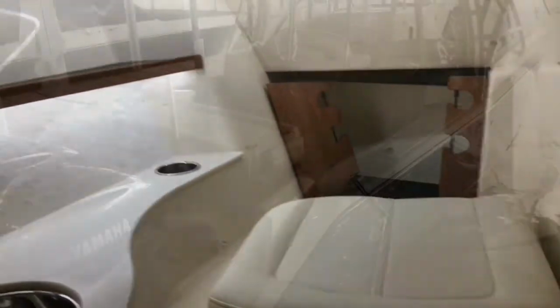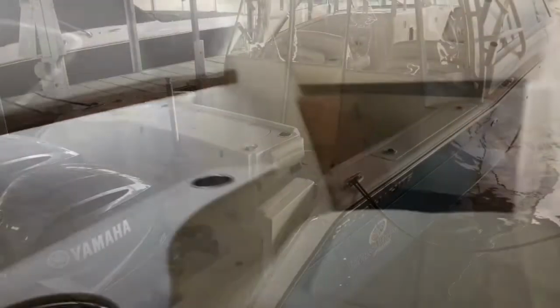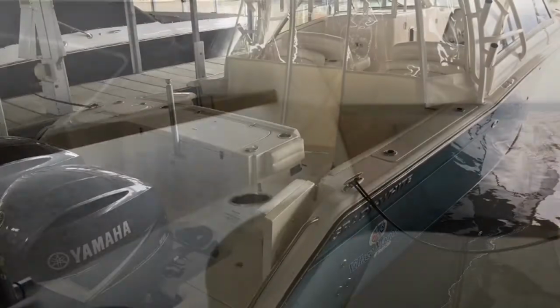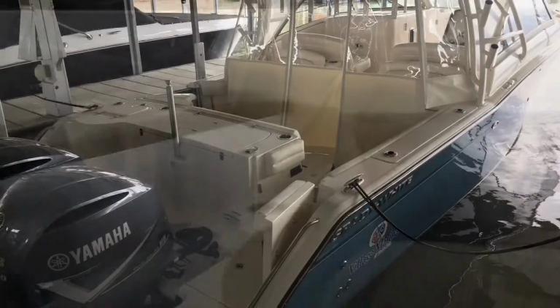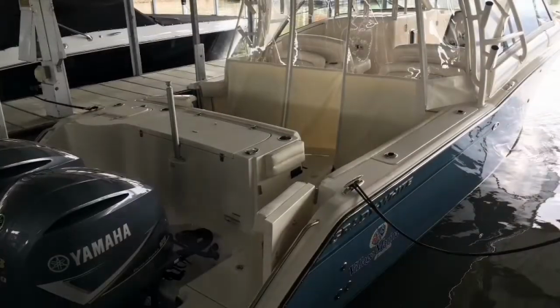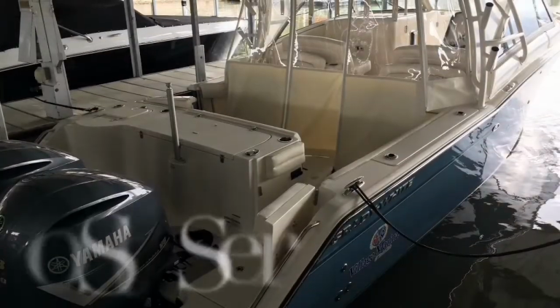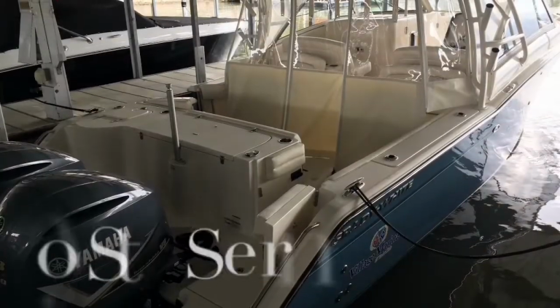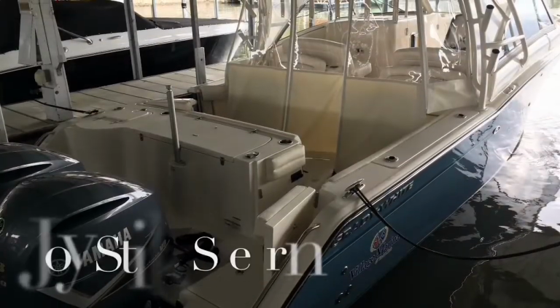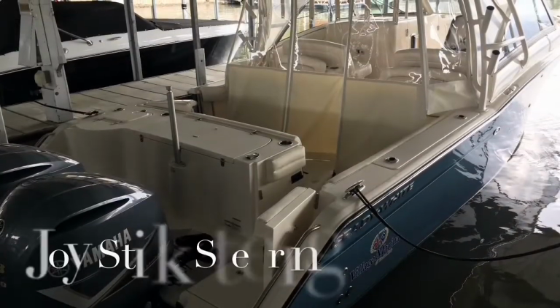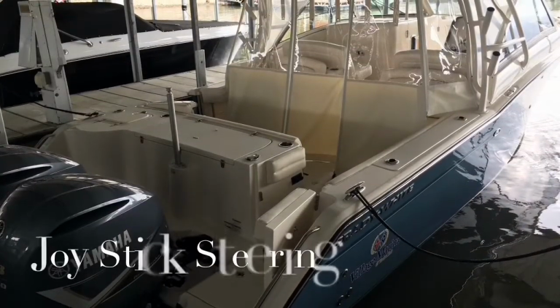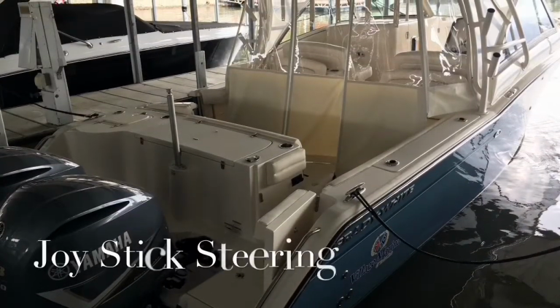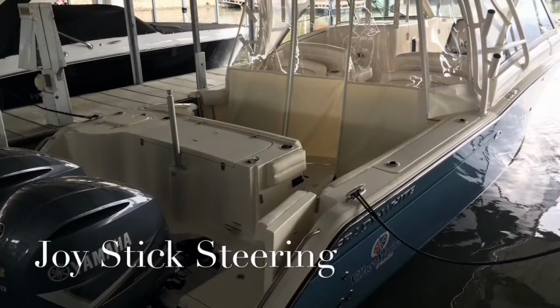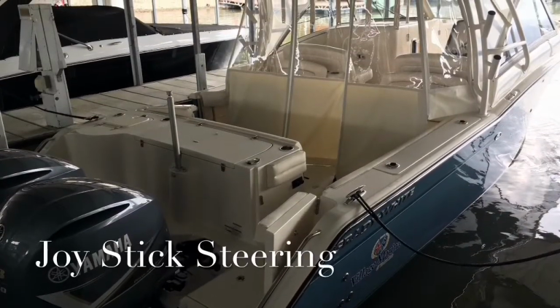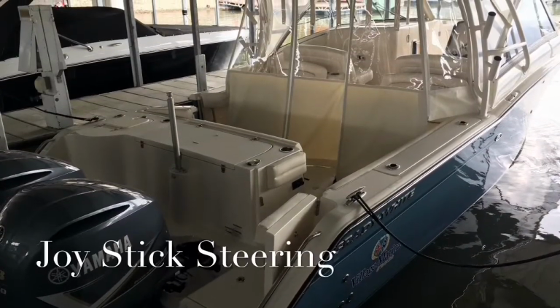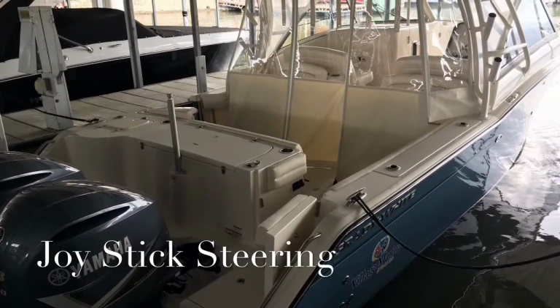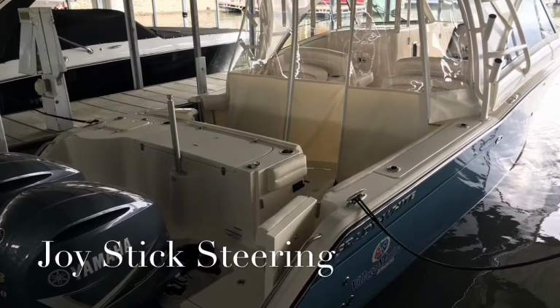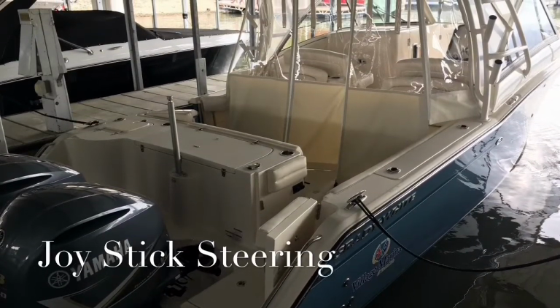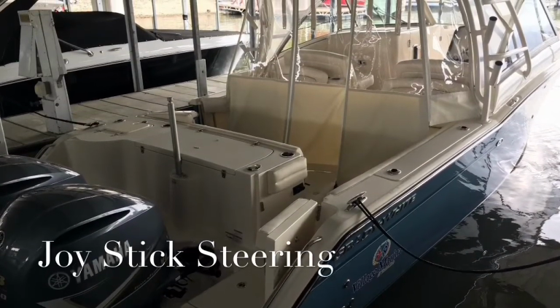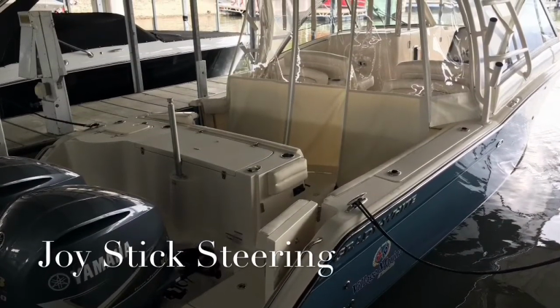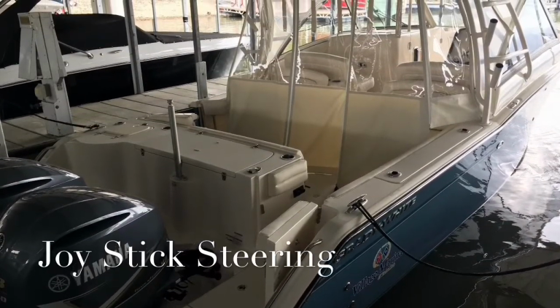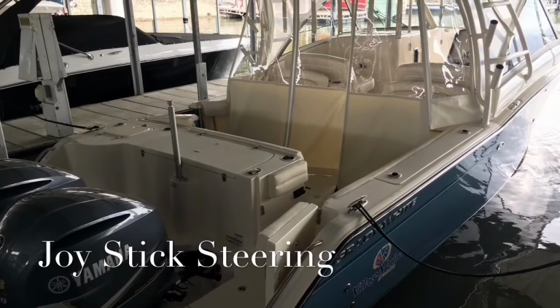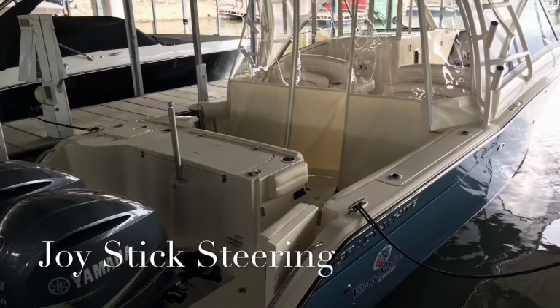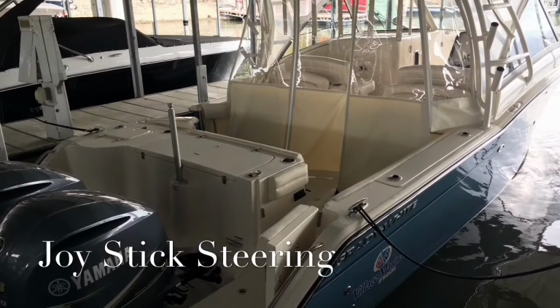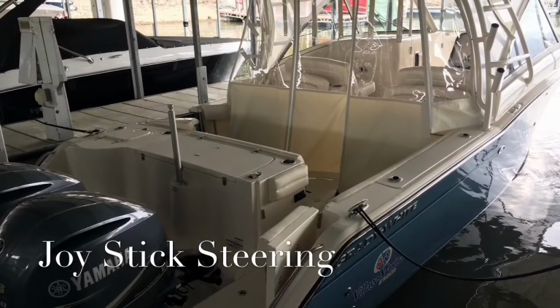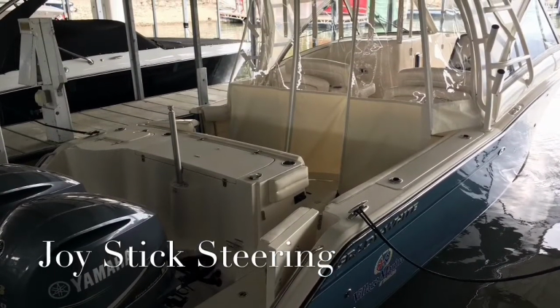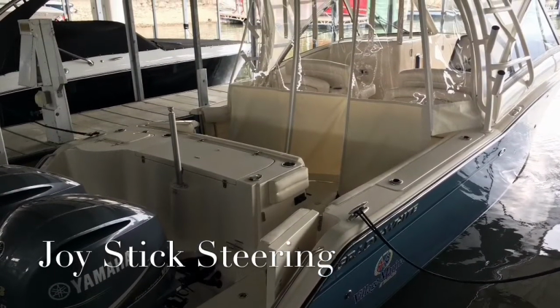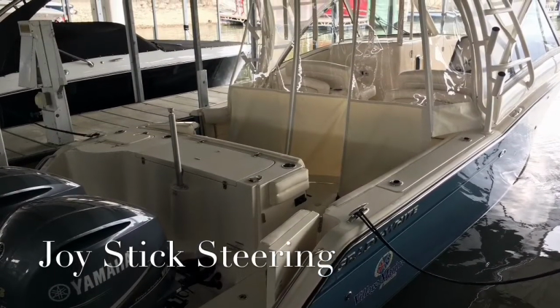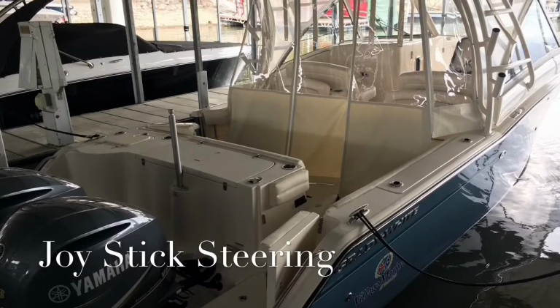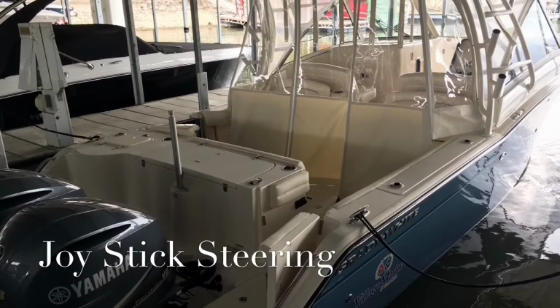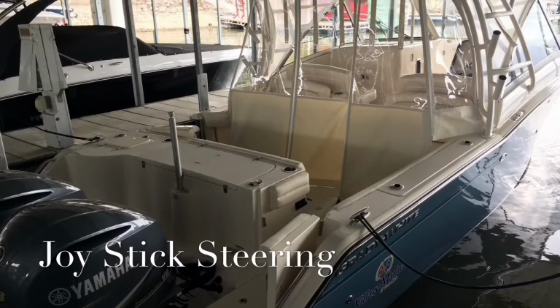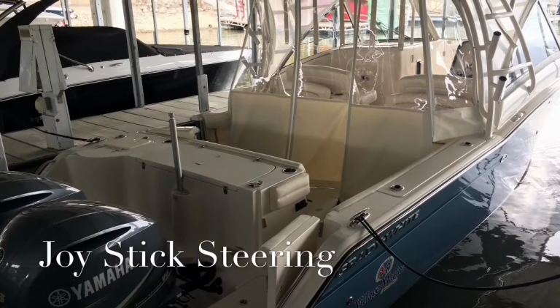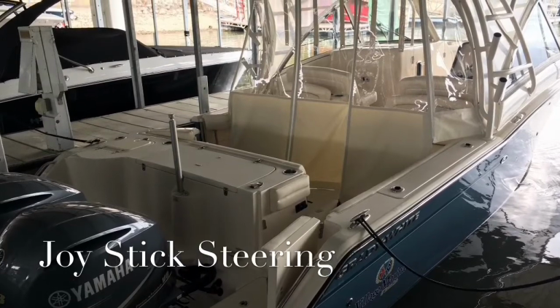With twin 350 Yamahas there's plenty of speed, and with joystick steering it's a breeze to dock.